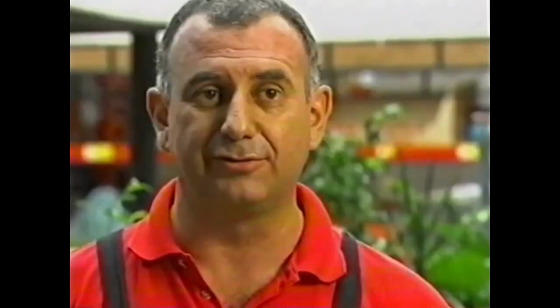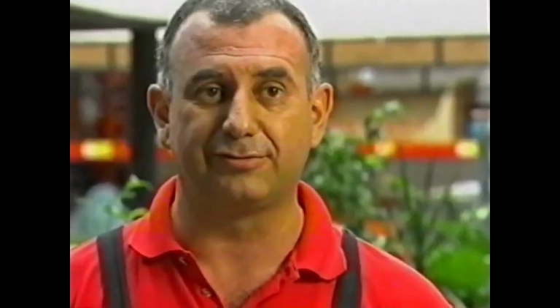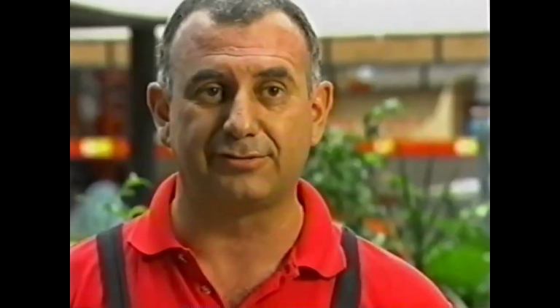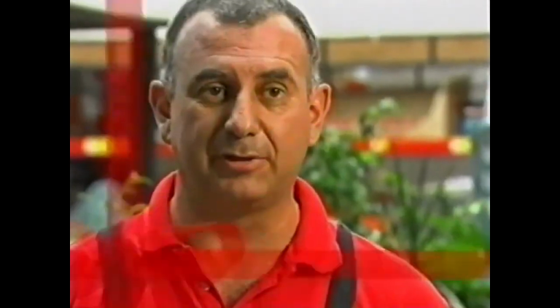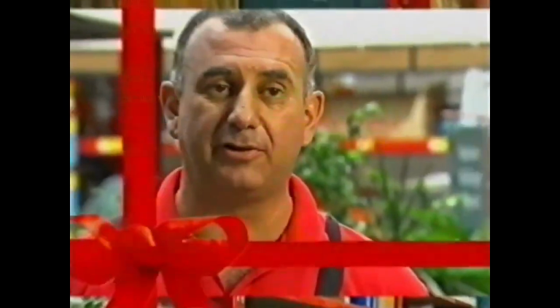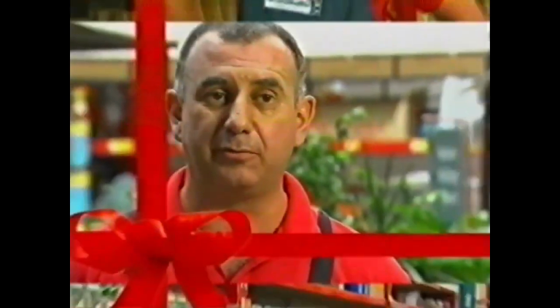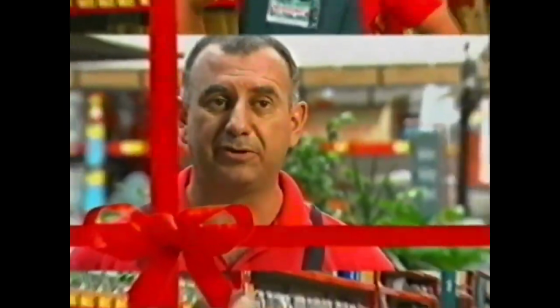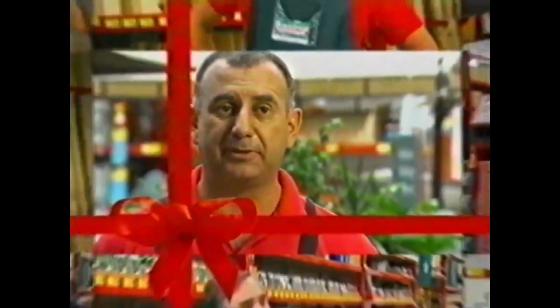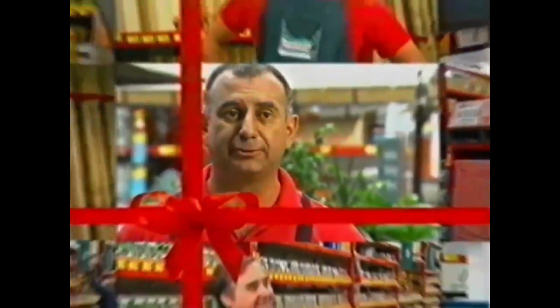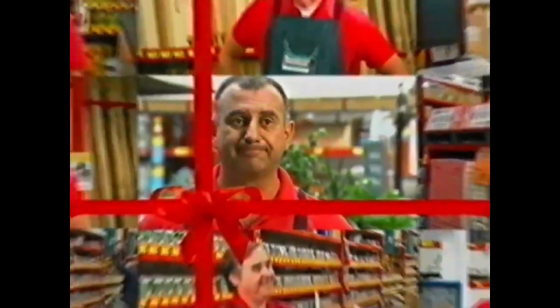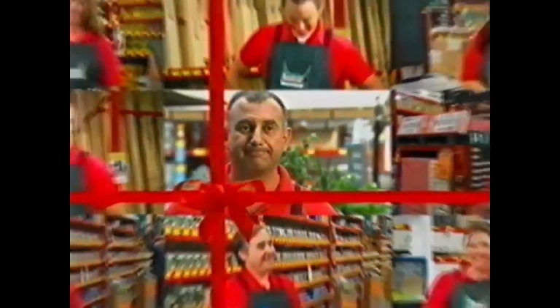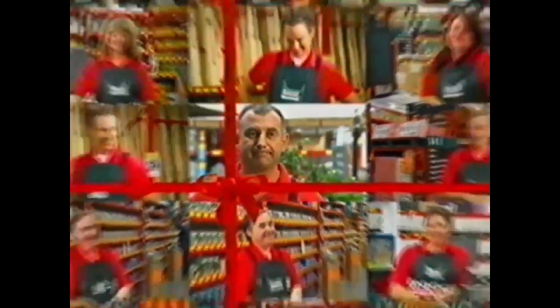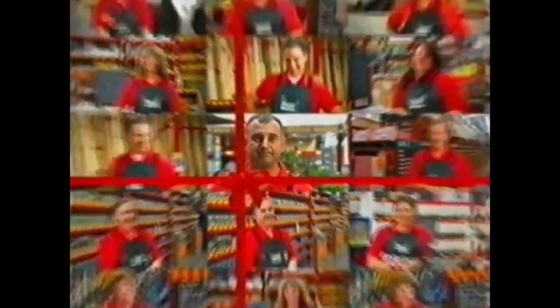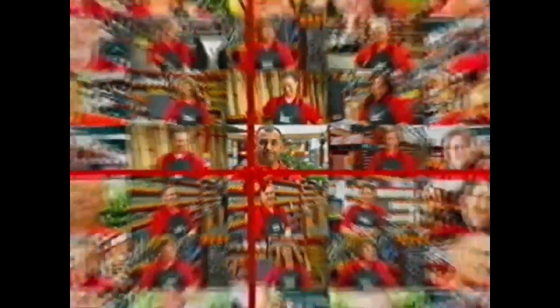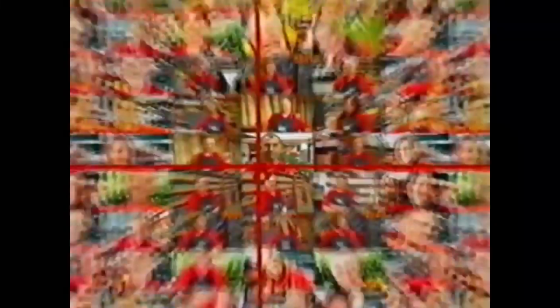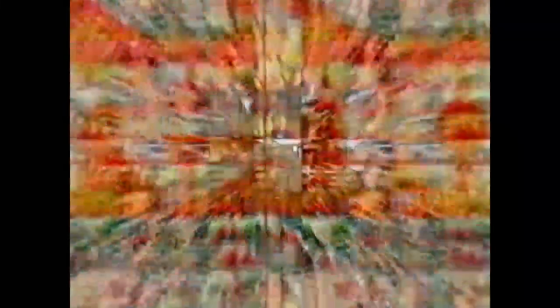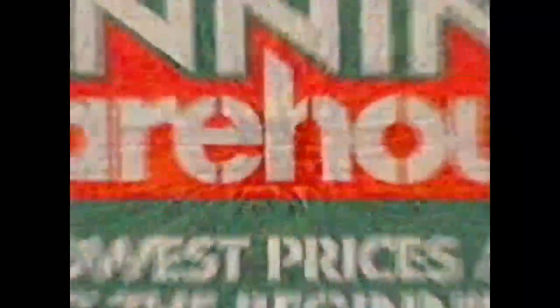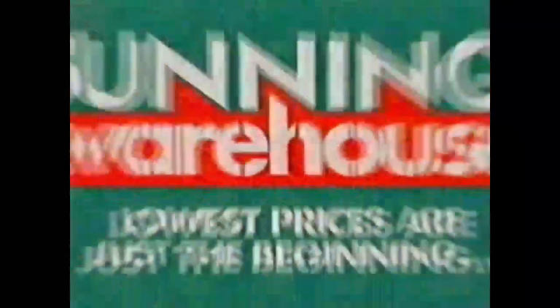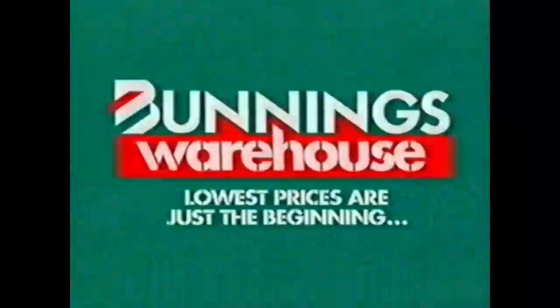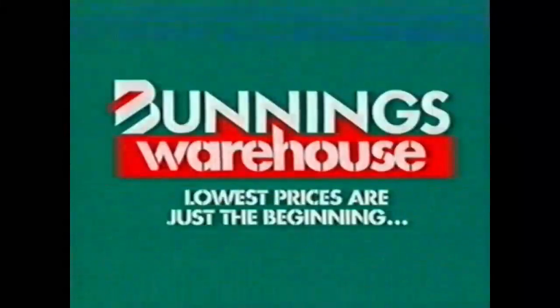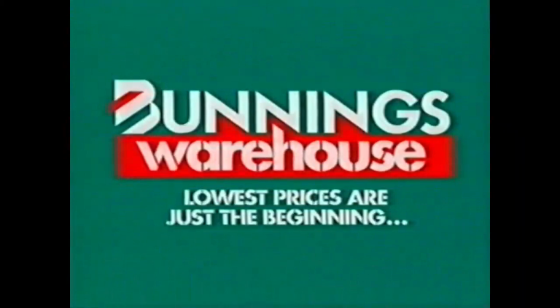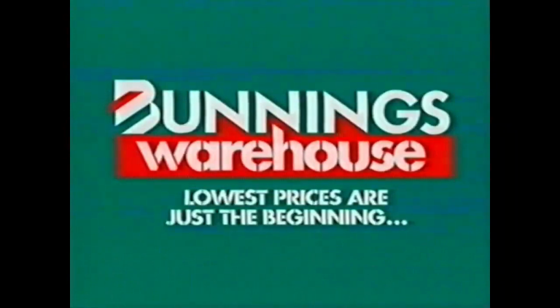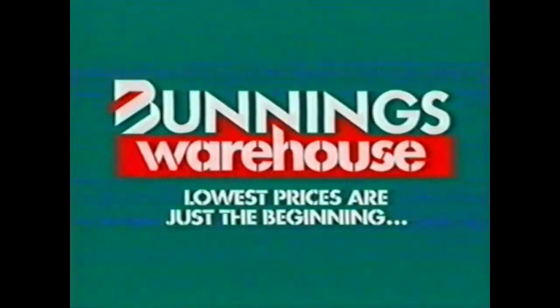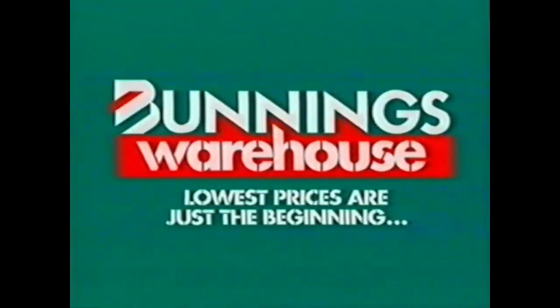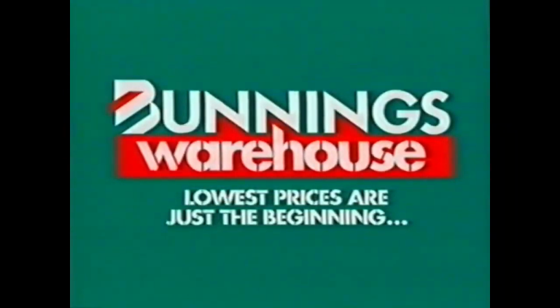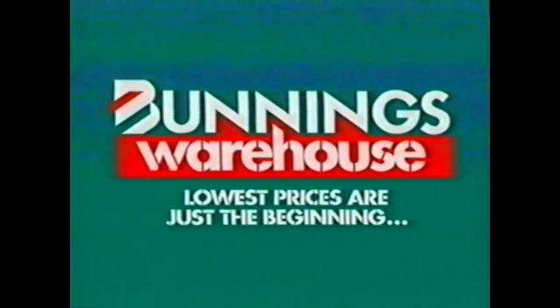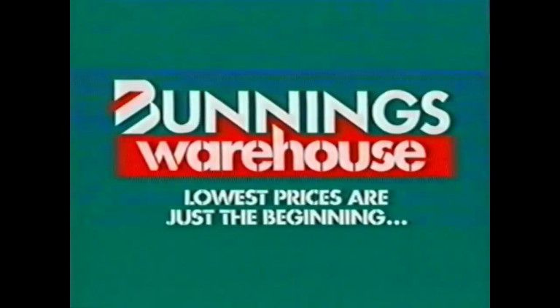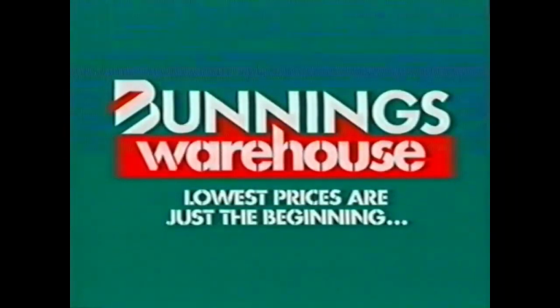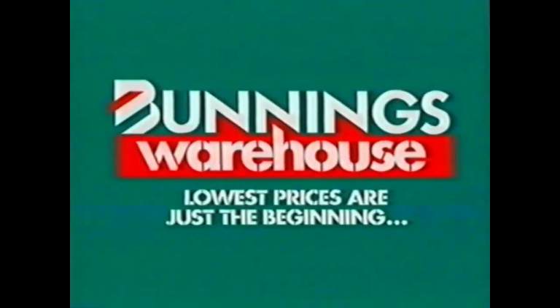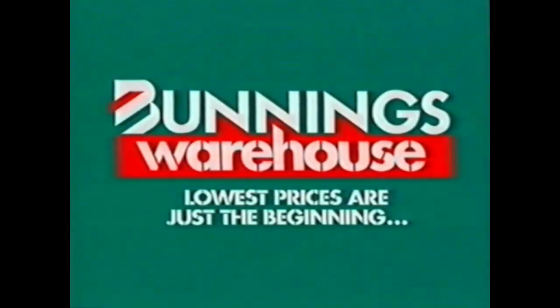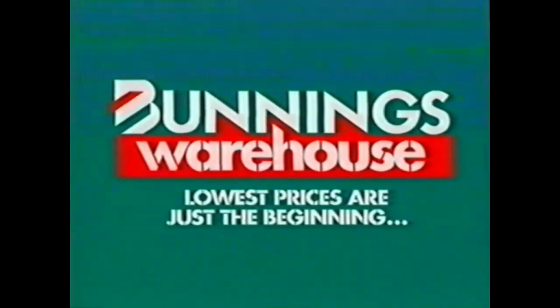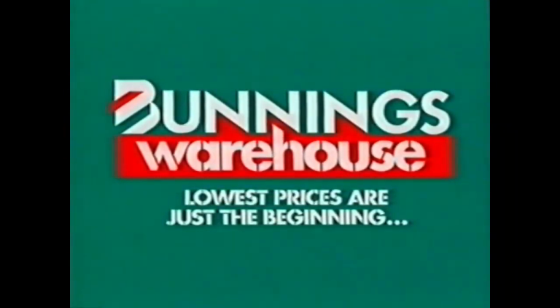There's something for everybody's budget. Bunnings Warehouse! Lowest prices are just the beginning.